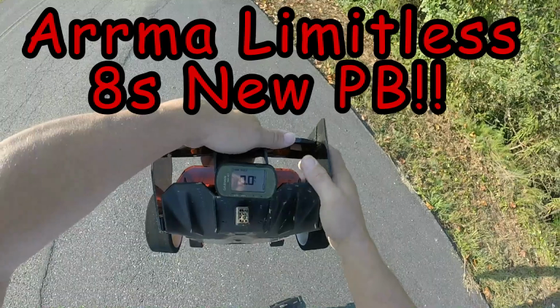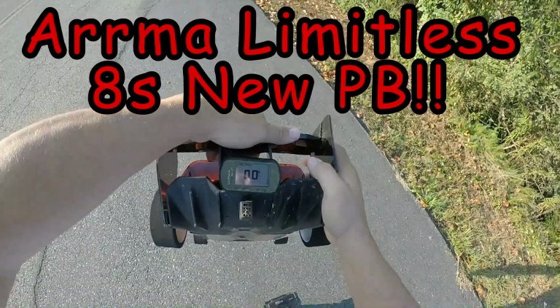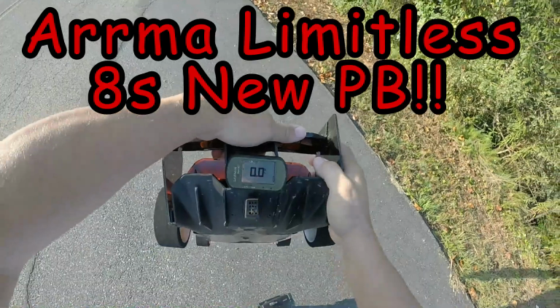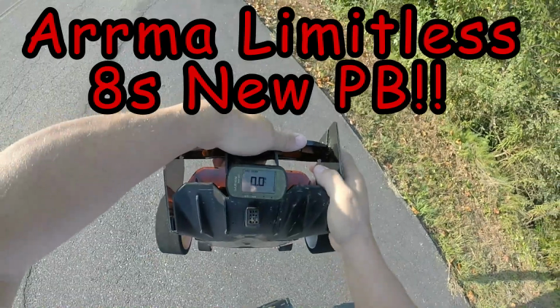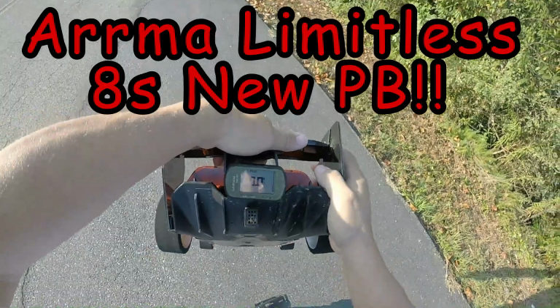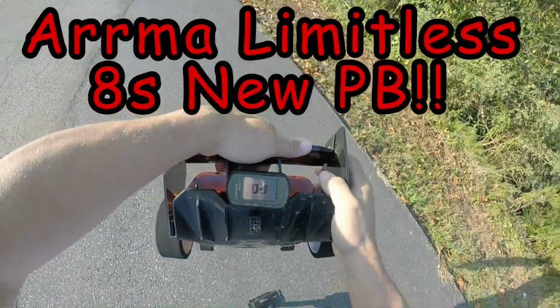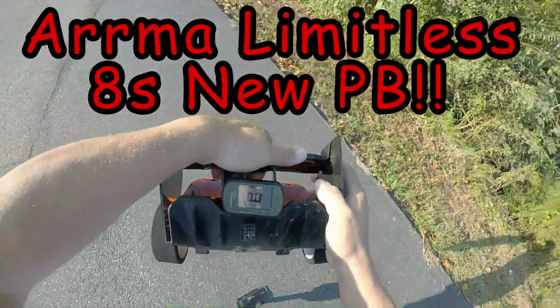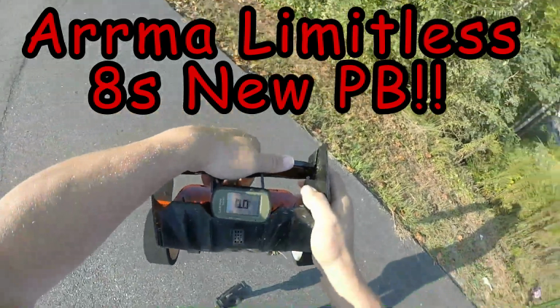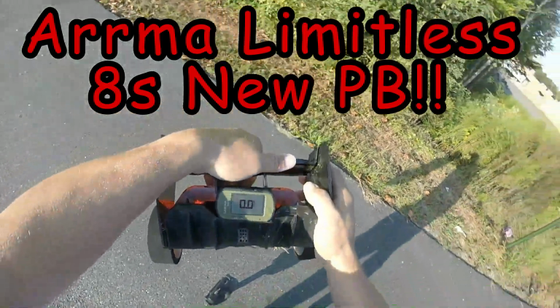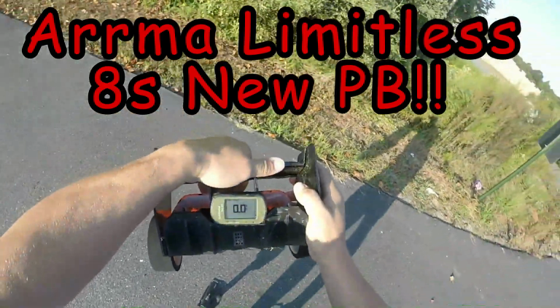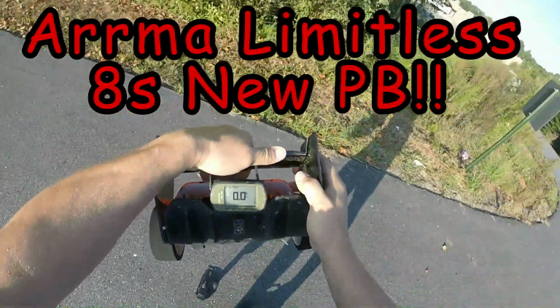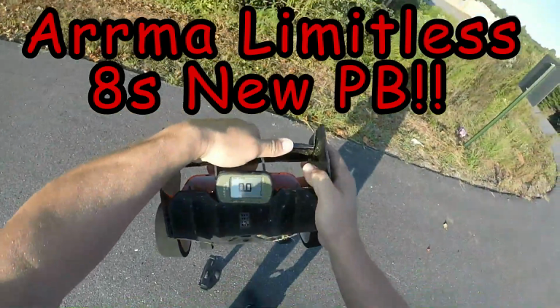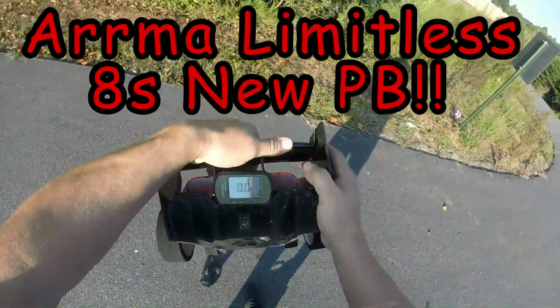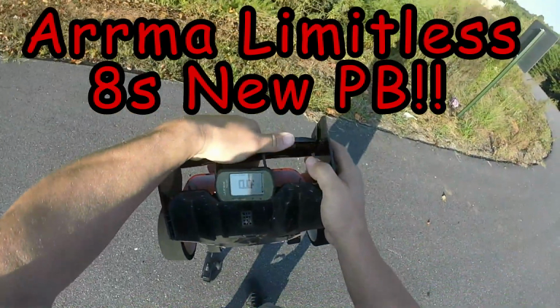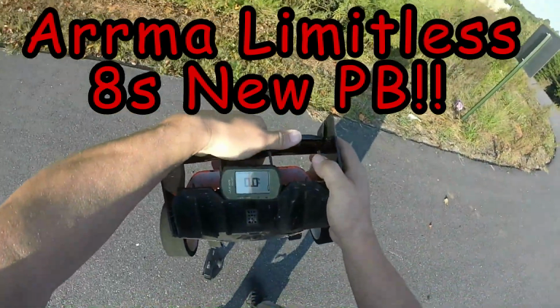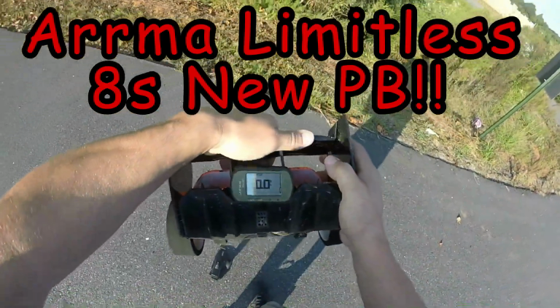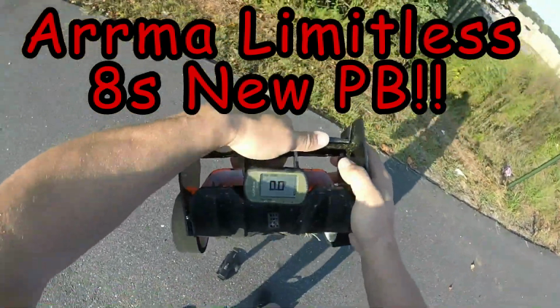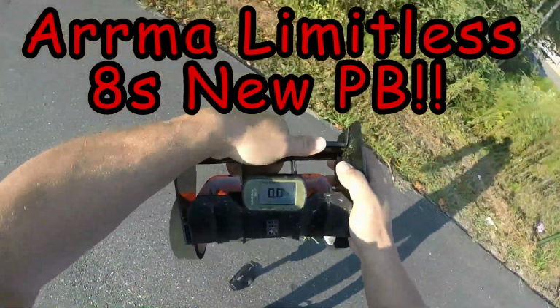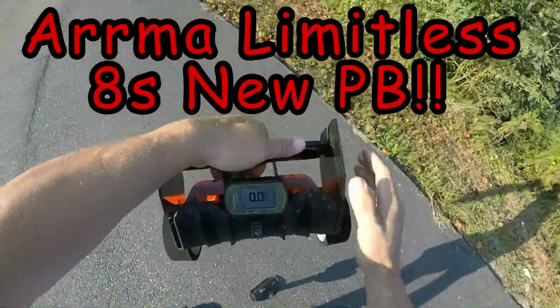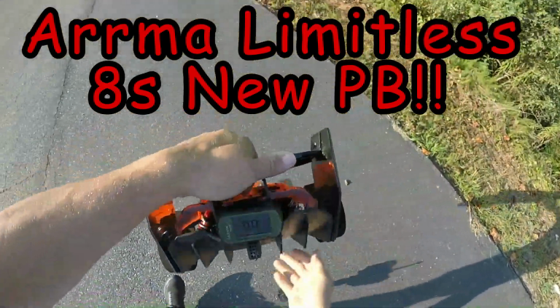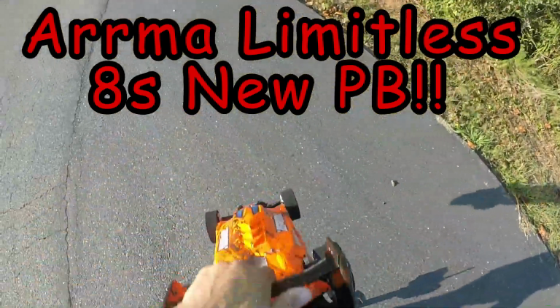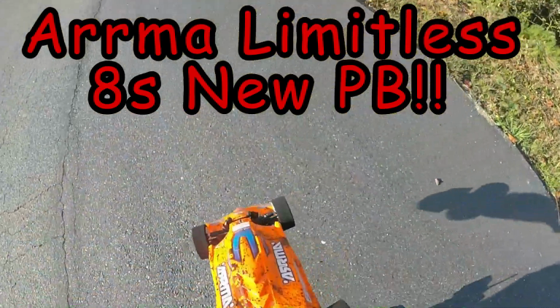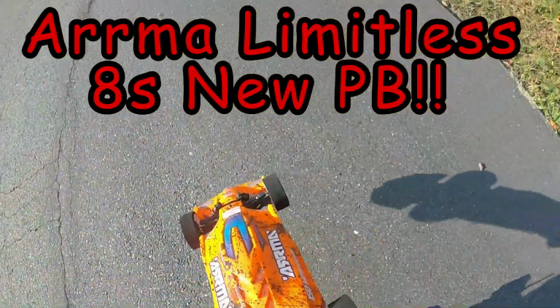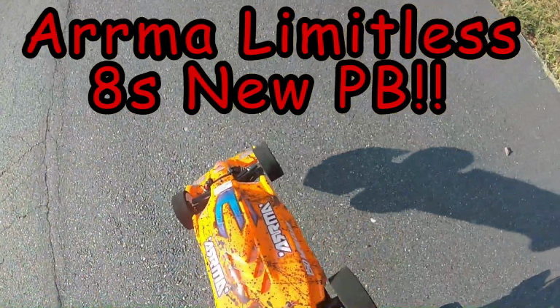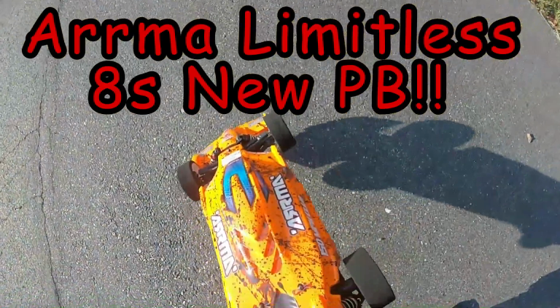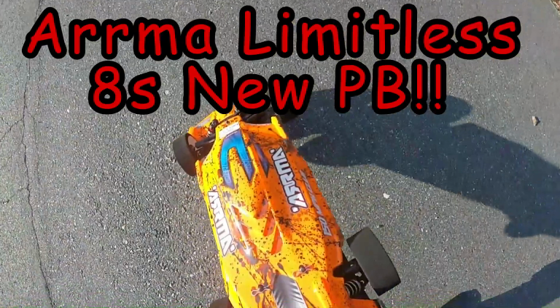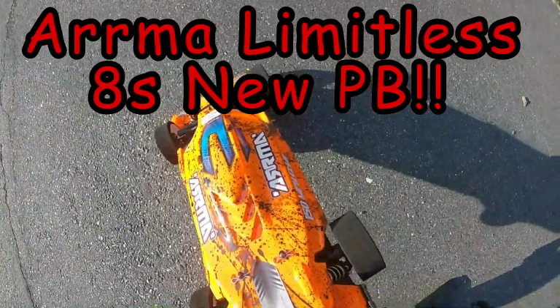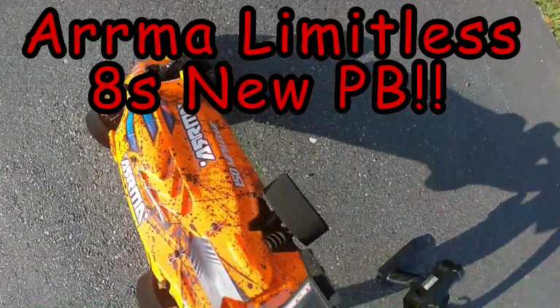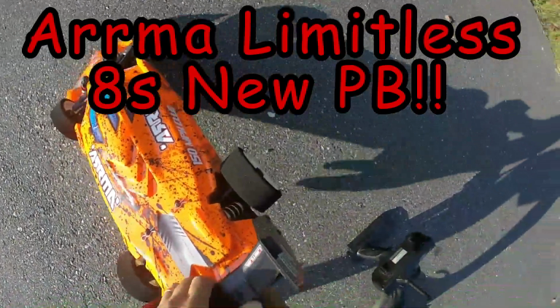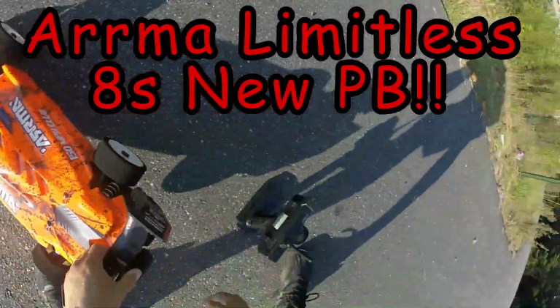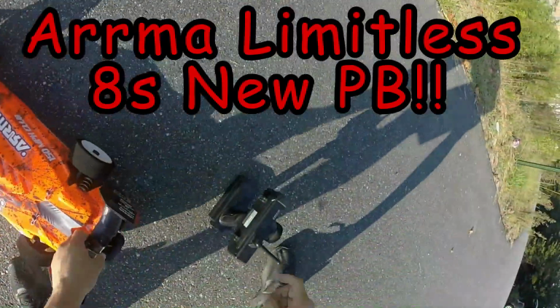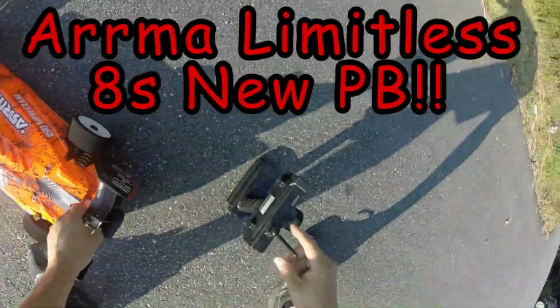Alright guys, we're out with the Arma Limitless GPS zeroed out, see what we can do — we're going to try an 8S pass.